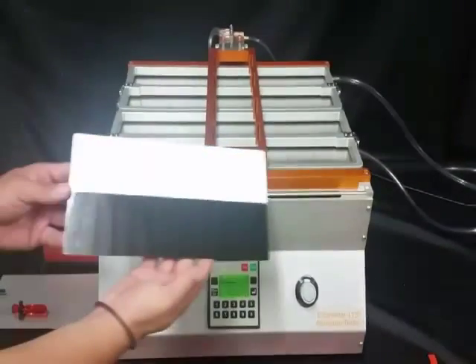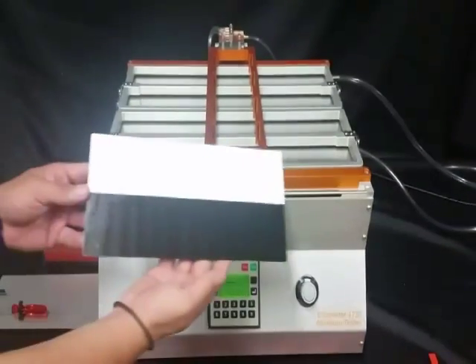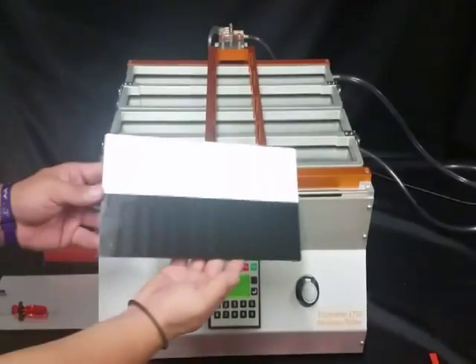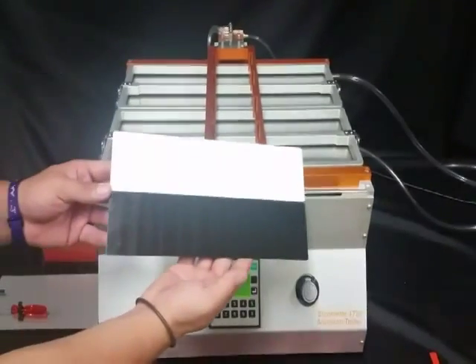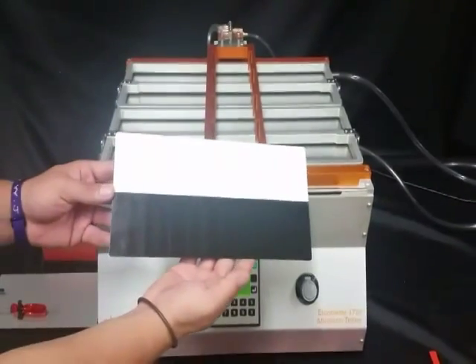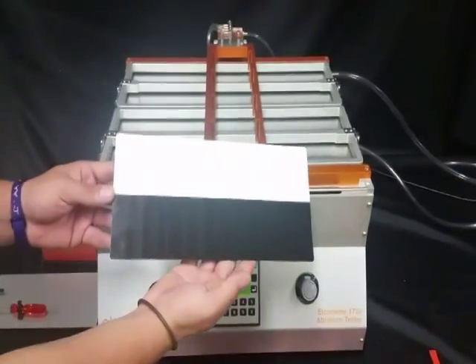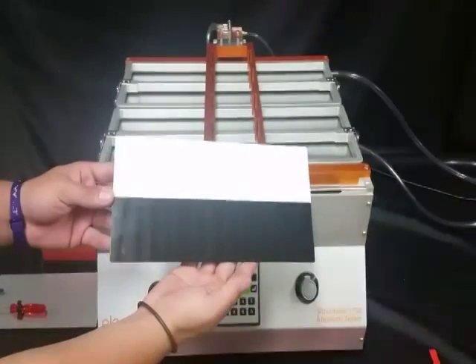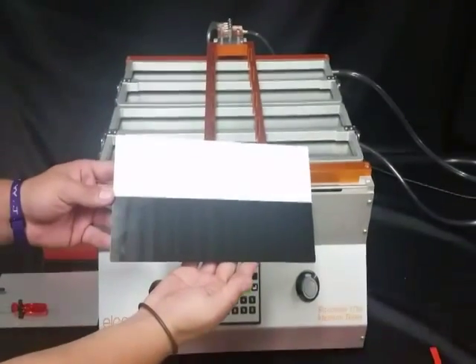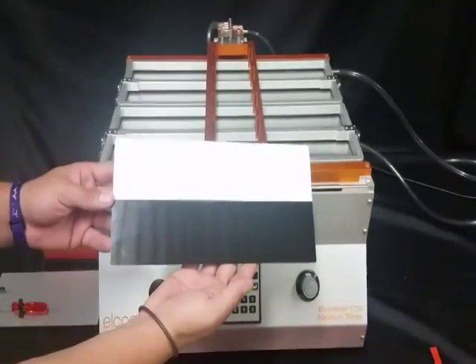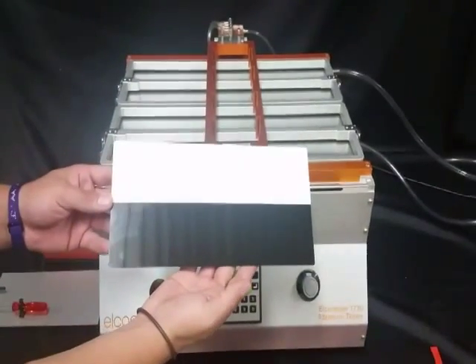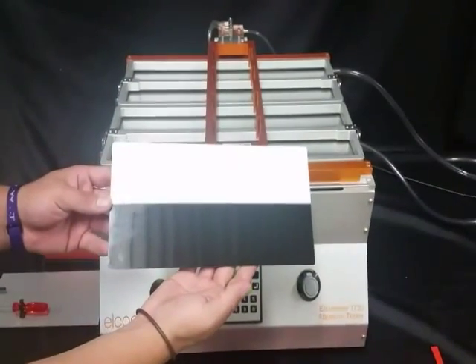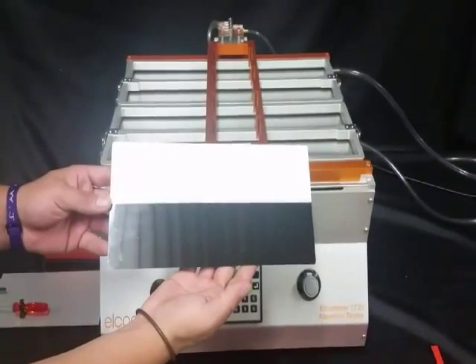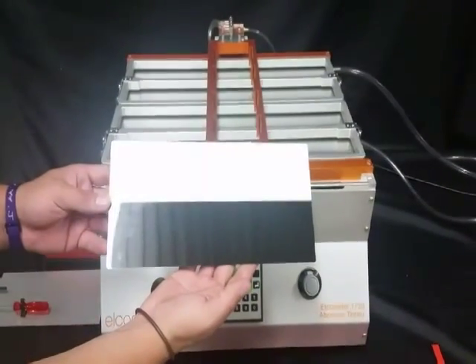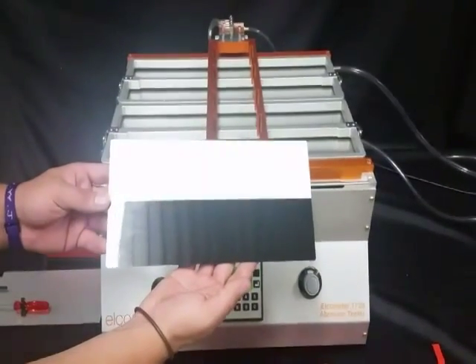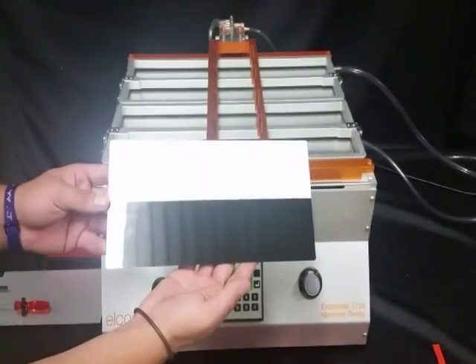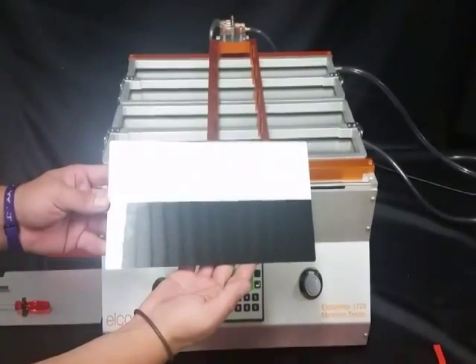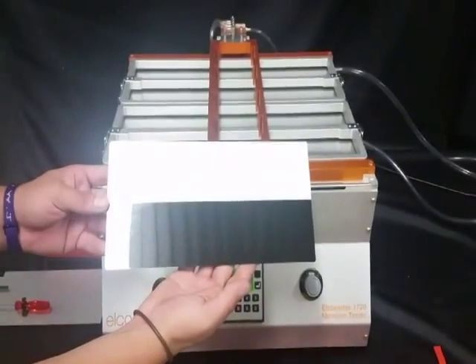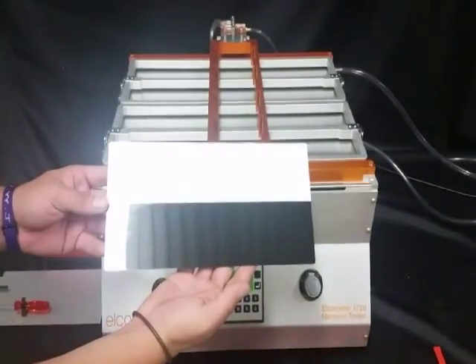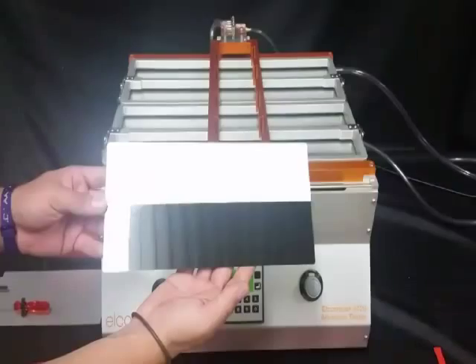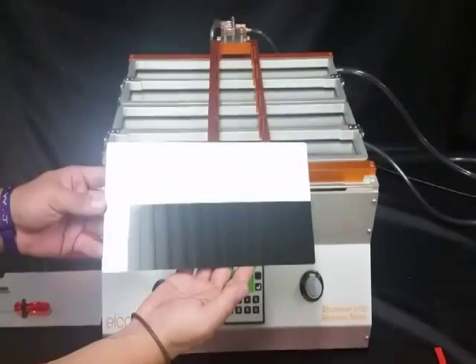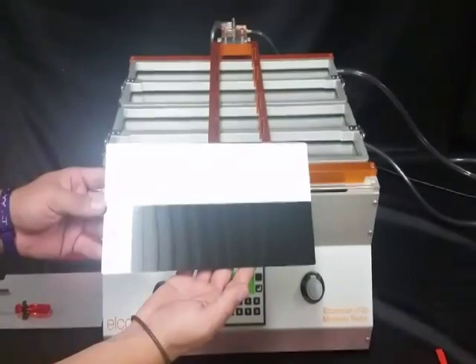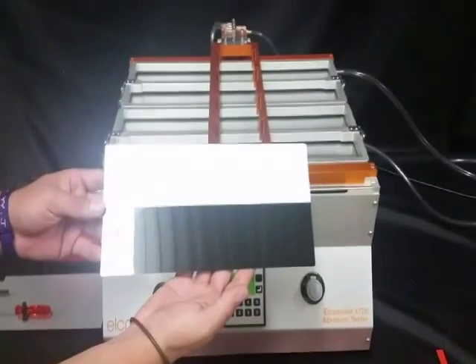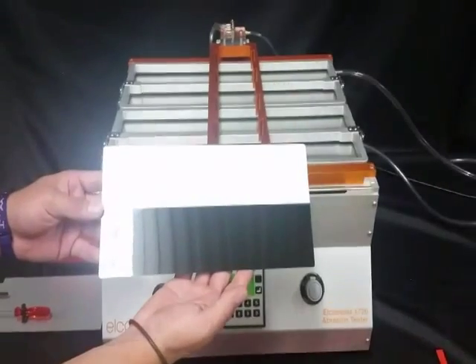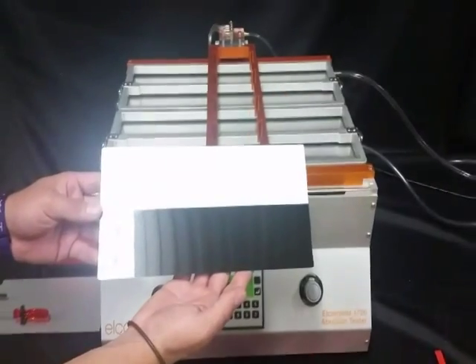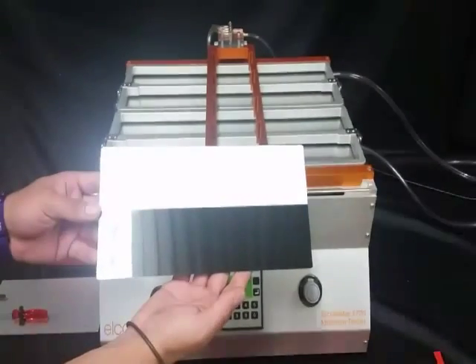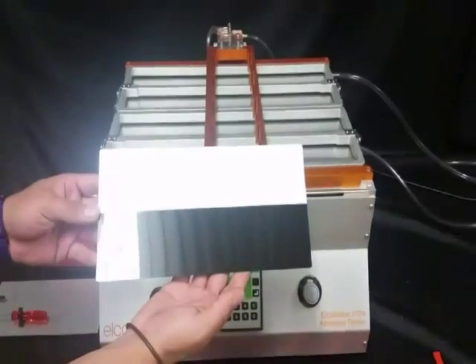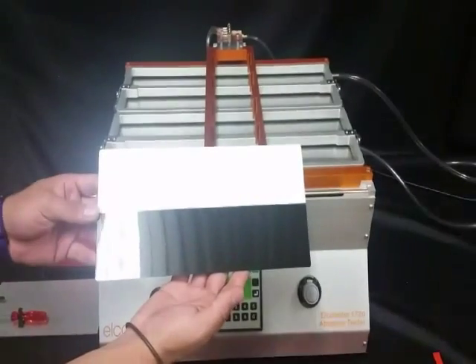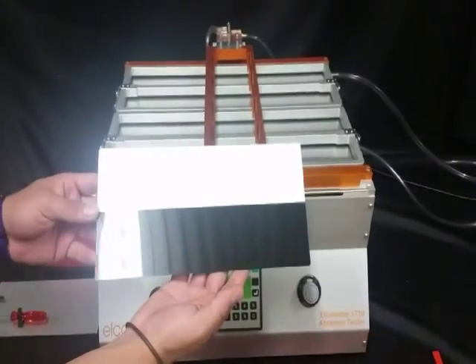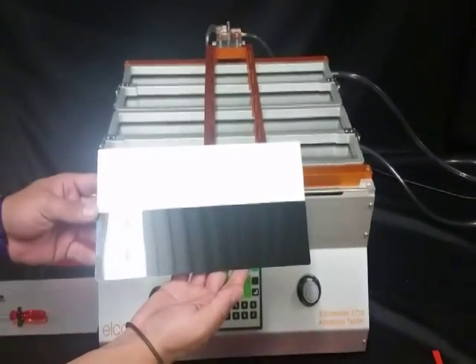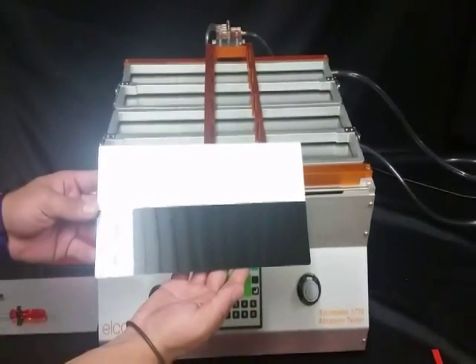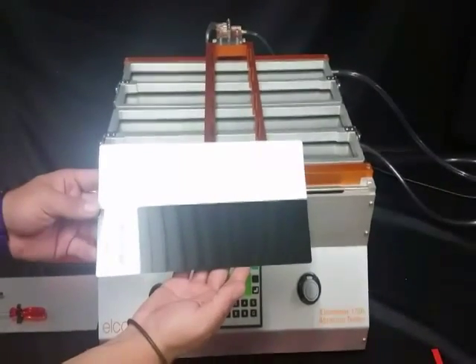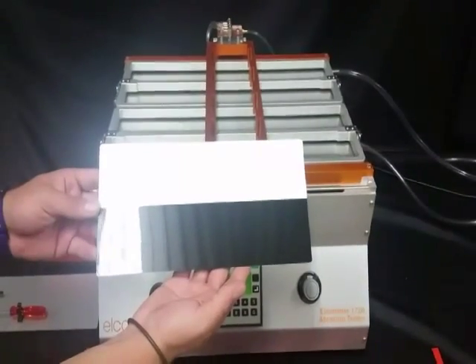We are going to be using the Leneta Metal Test Panel, number T12M.